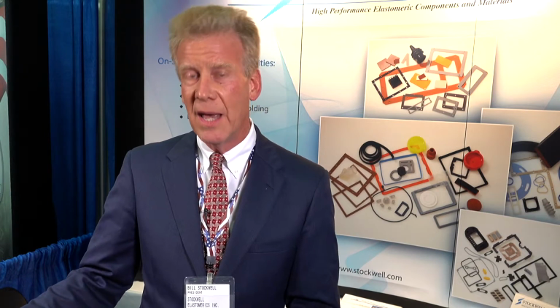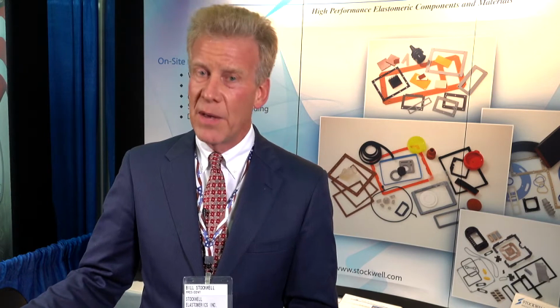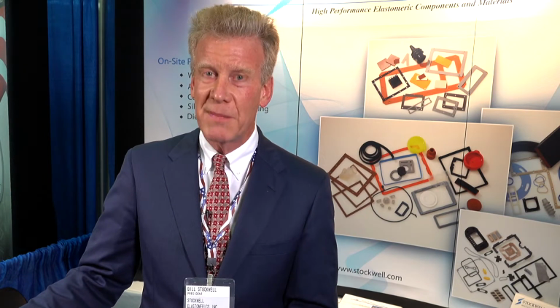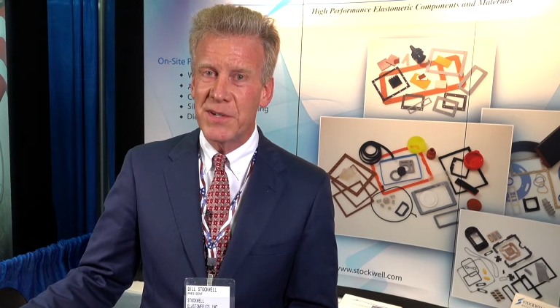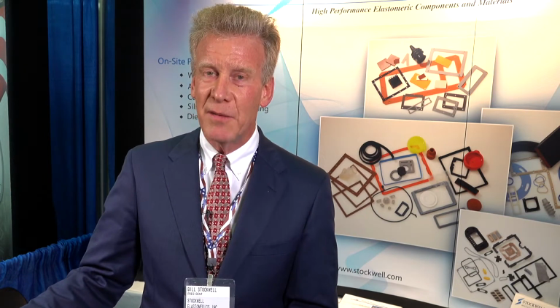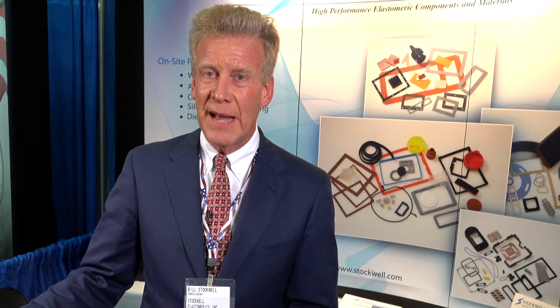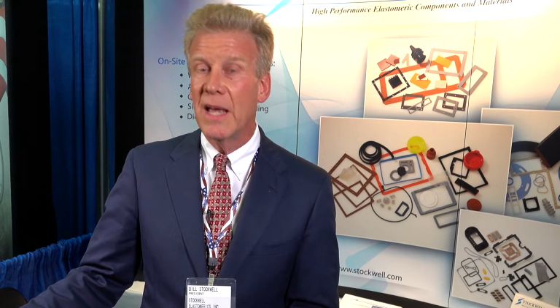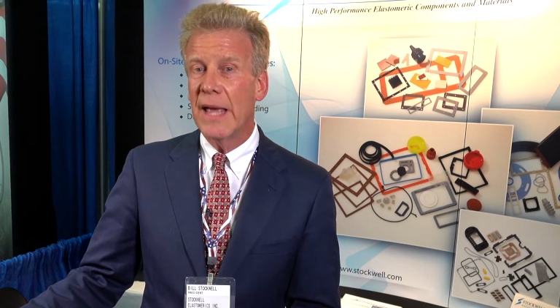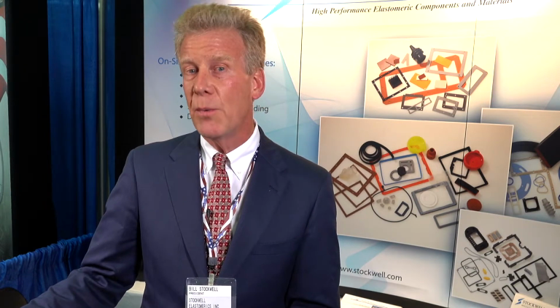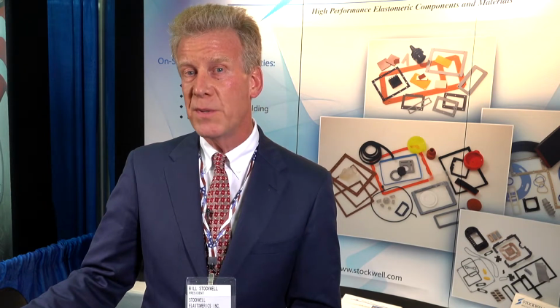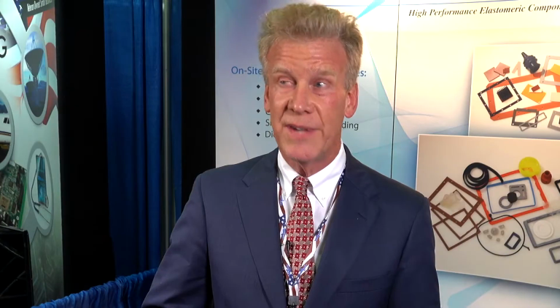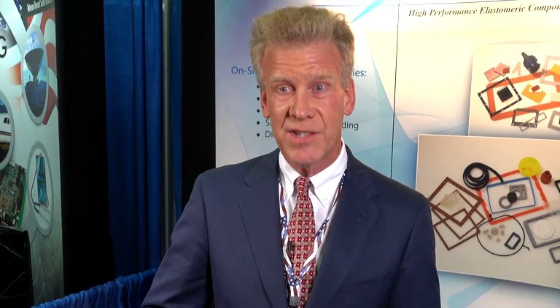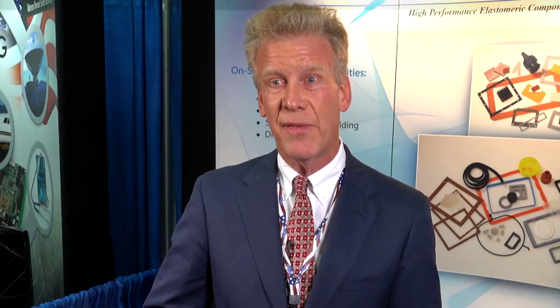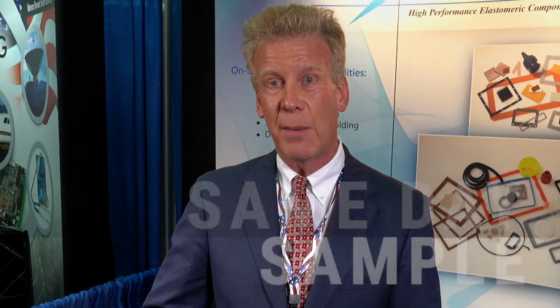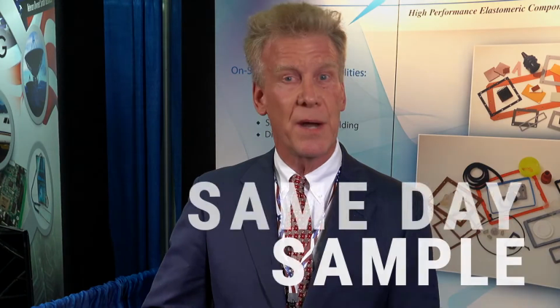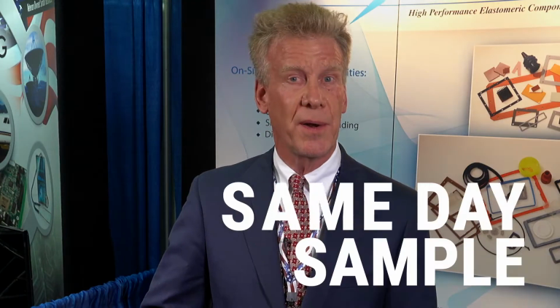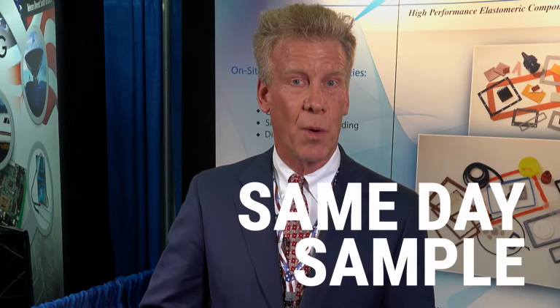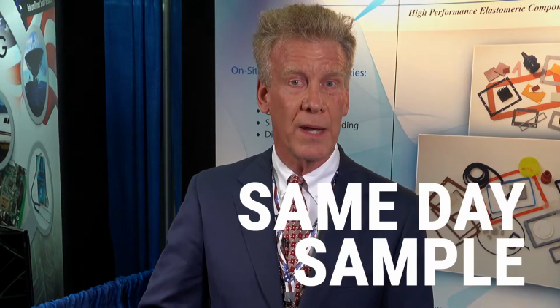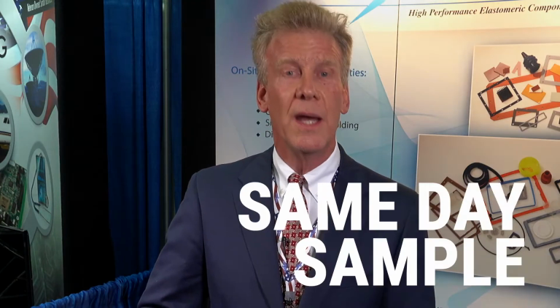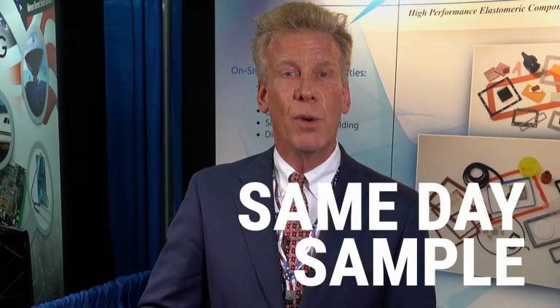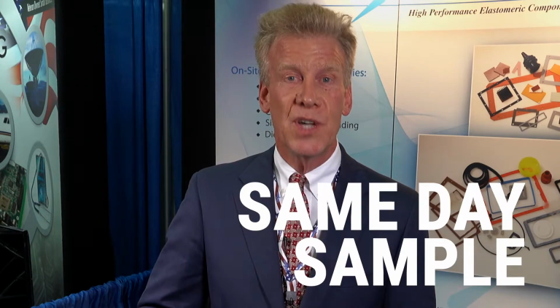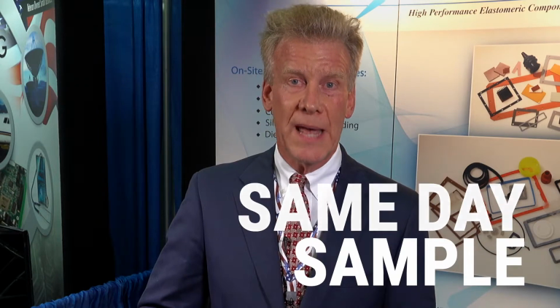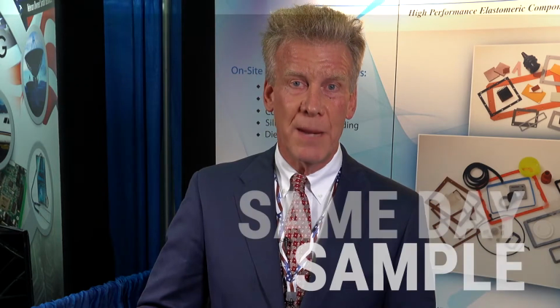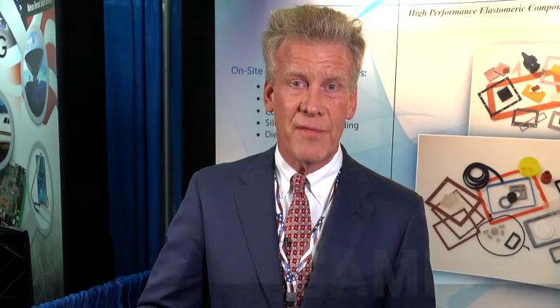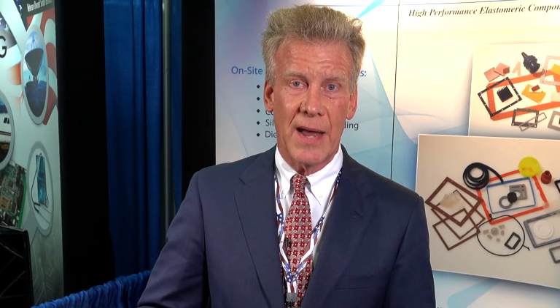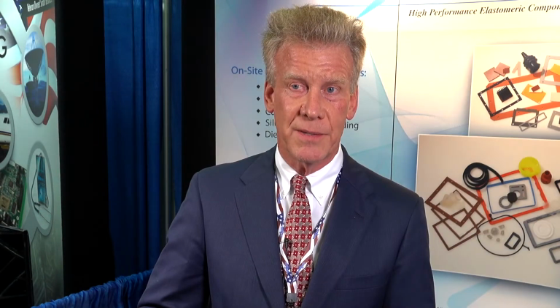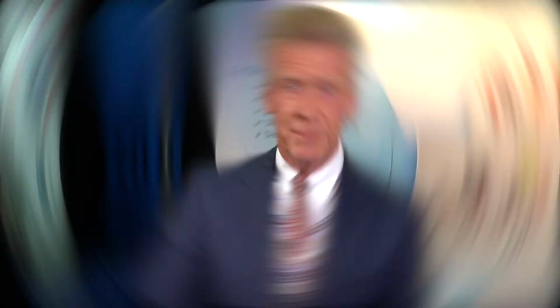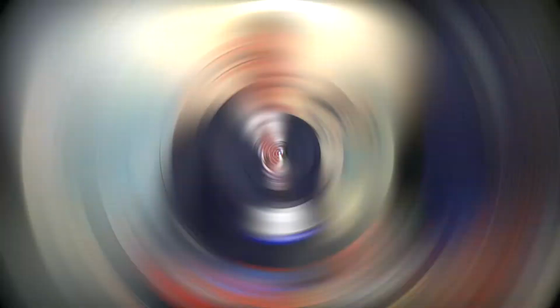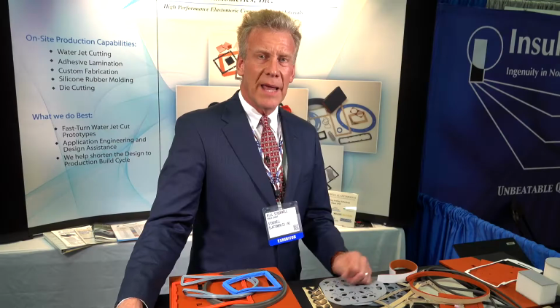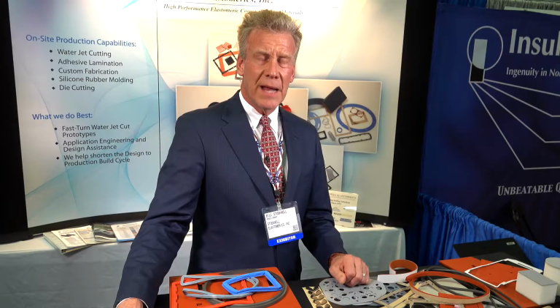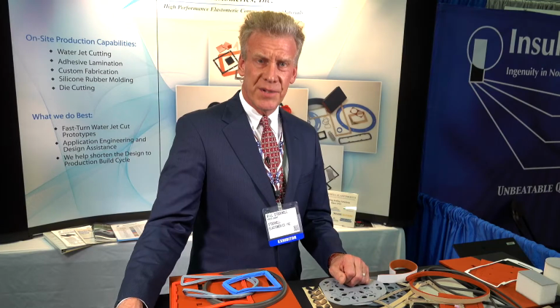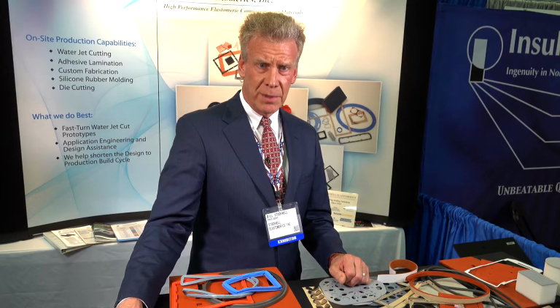We have a guarantee — get to us with a DXF file by 10:30 in the morning, and we'll be shipping at night by FedEx.